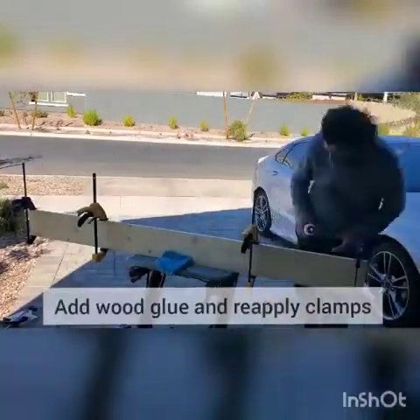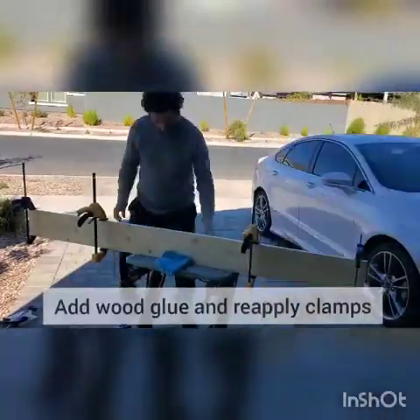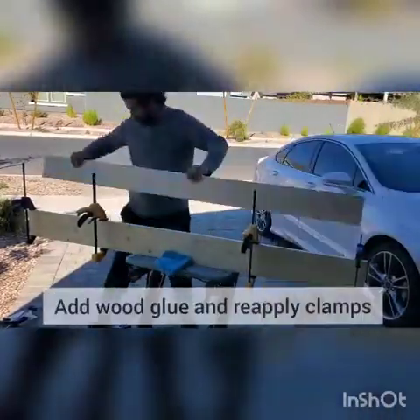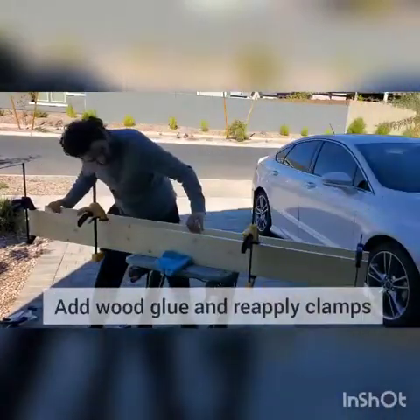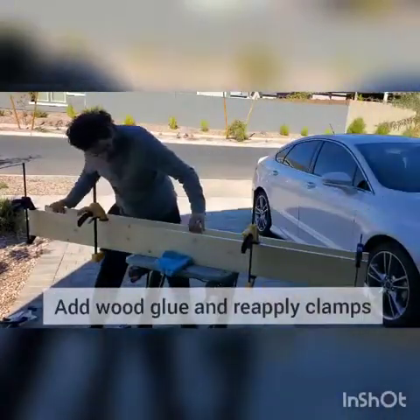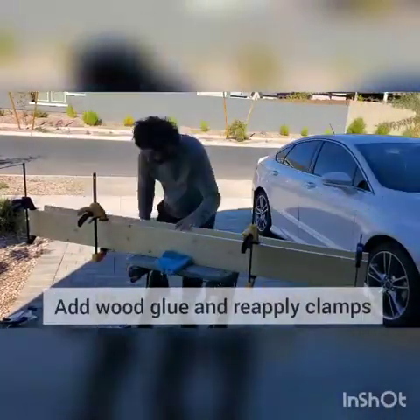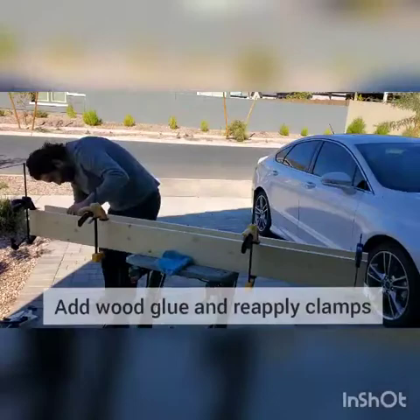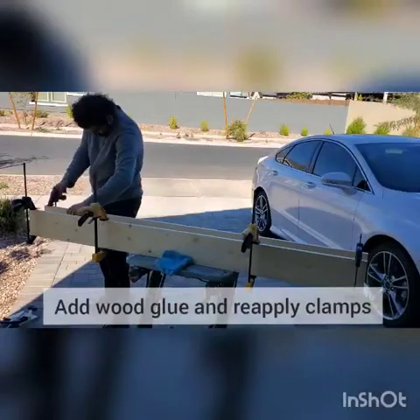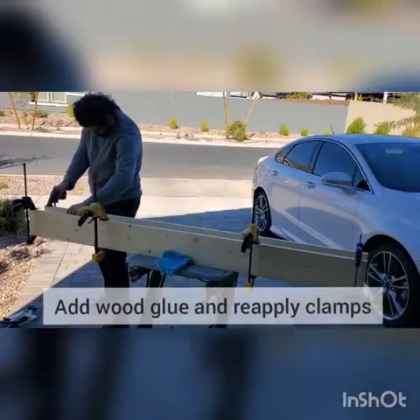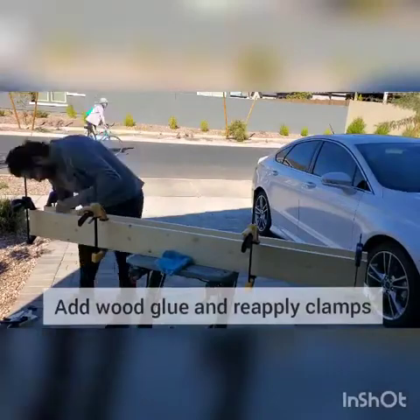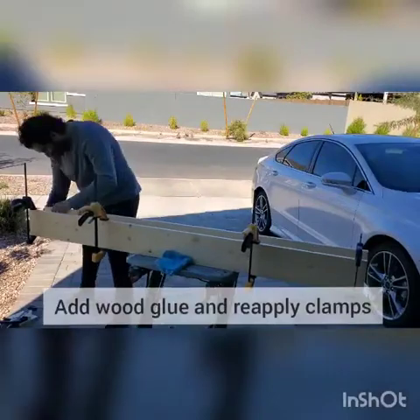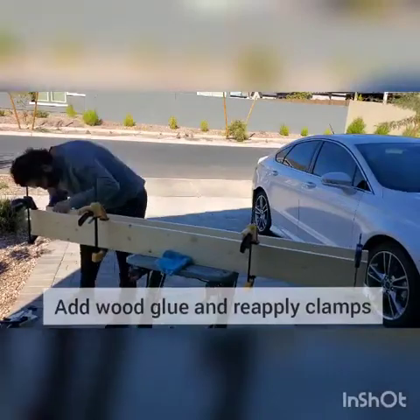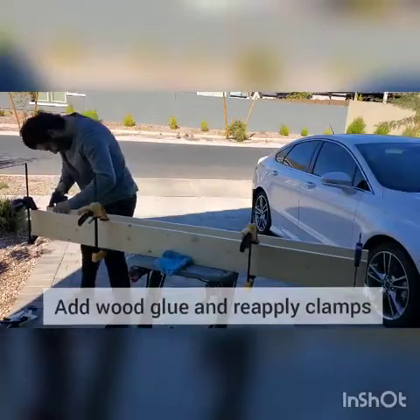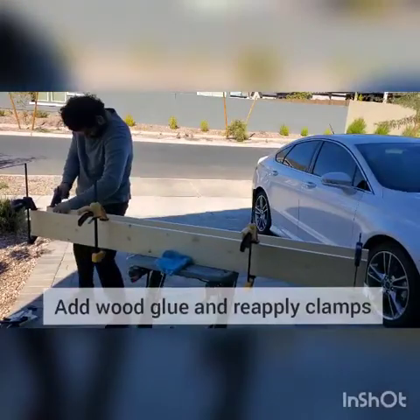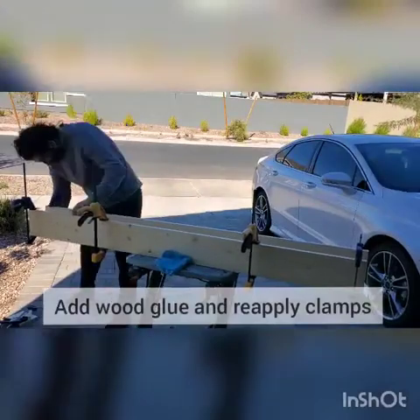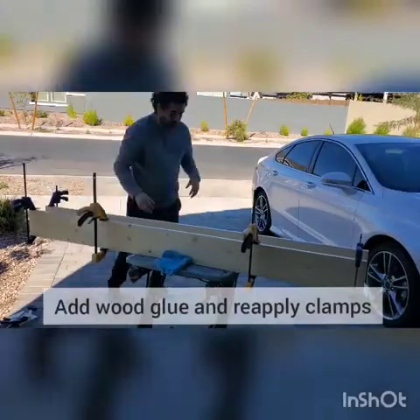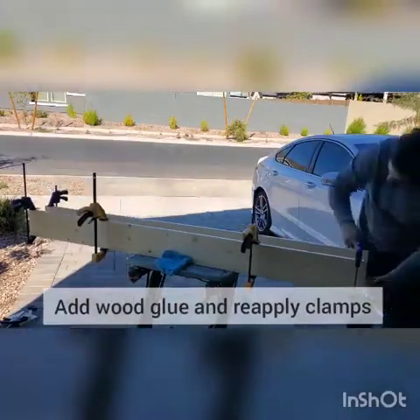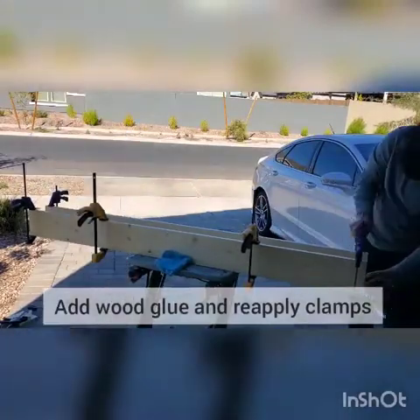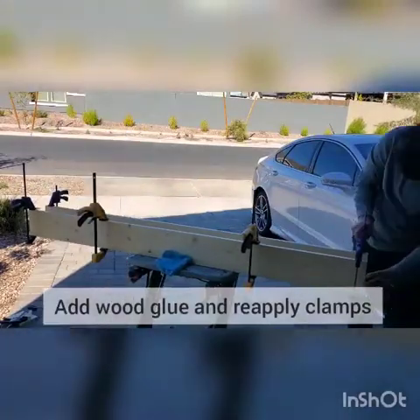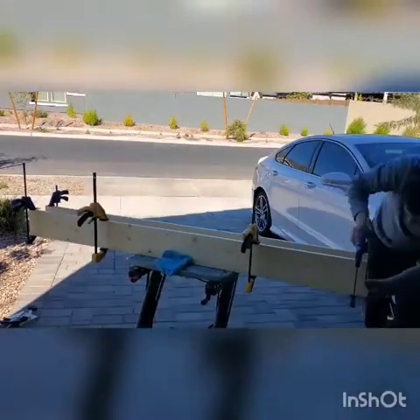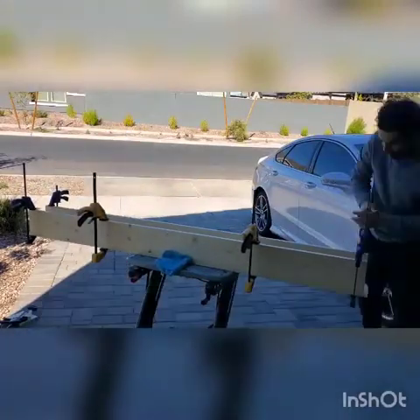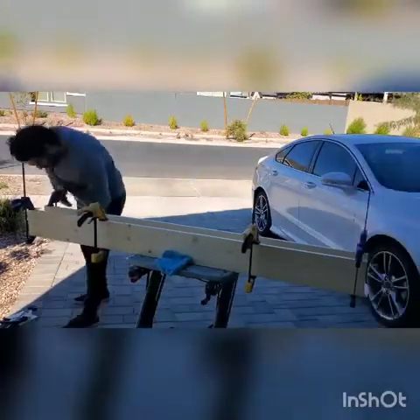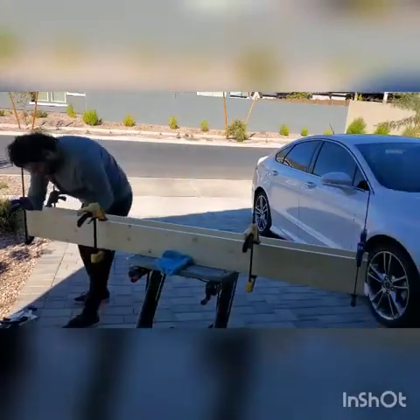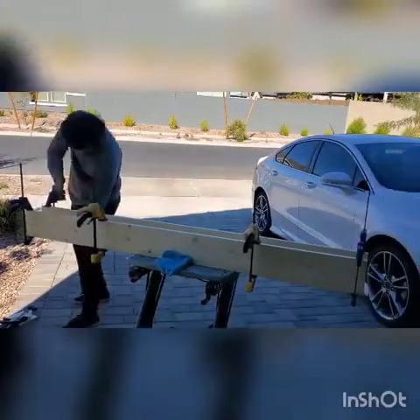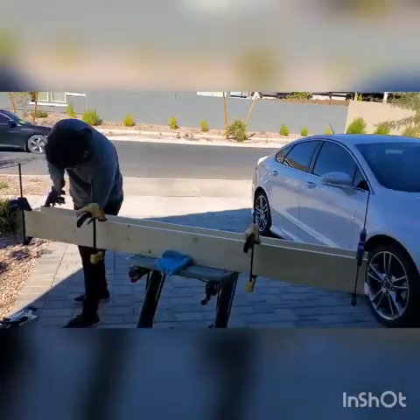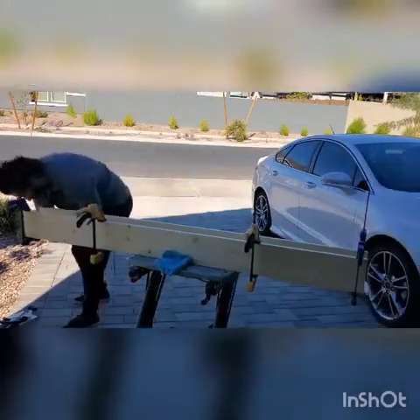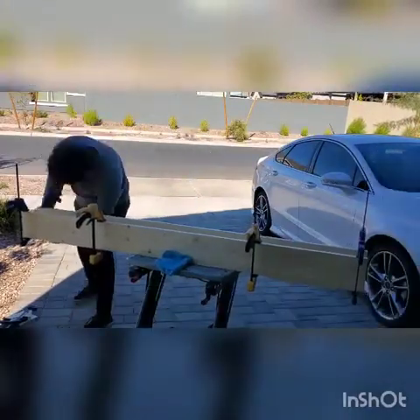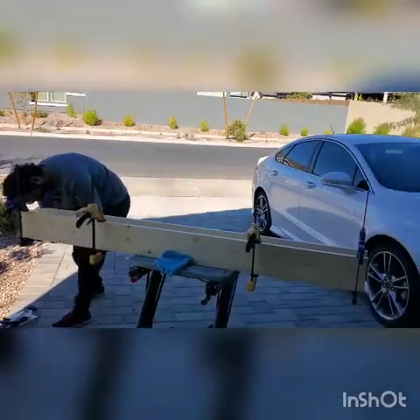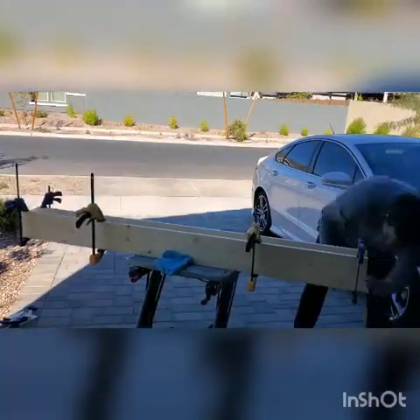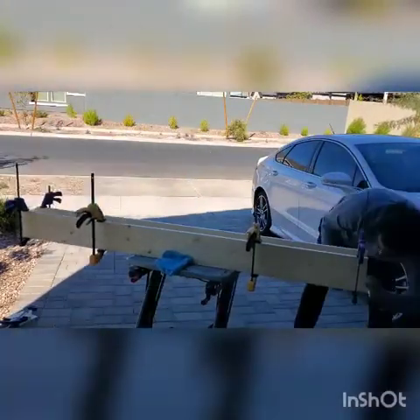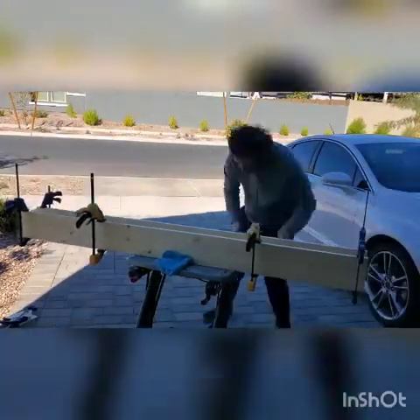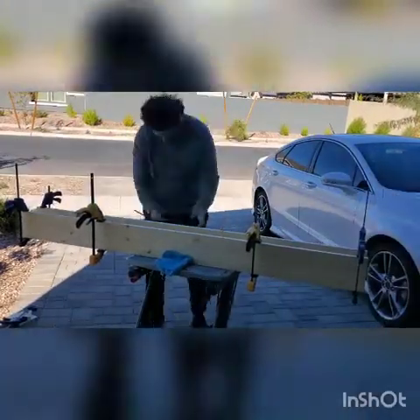Remove each piece one by one, apply the glue, then reclamp and work your way all the way around.